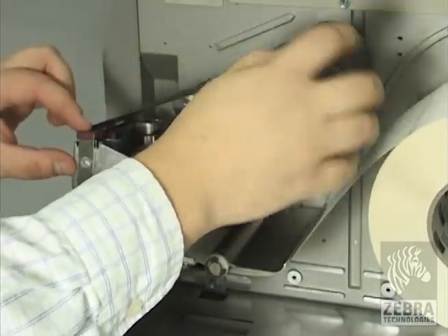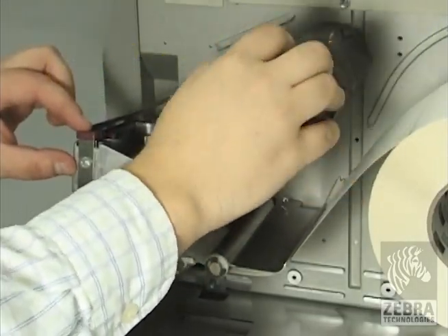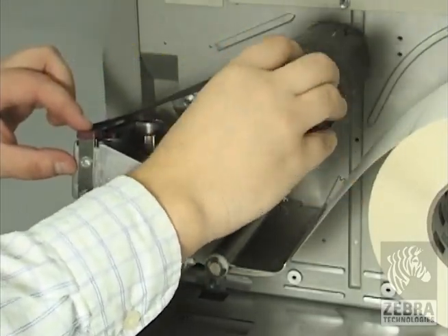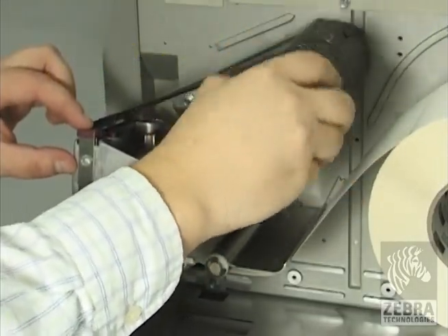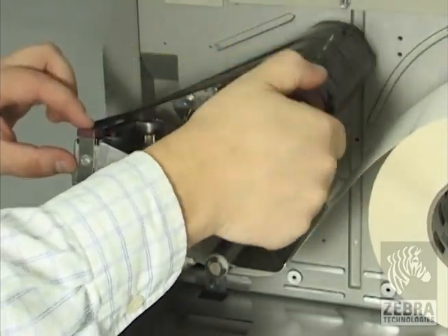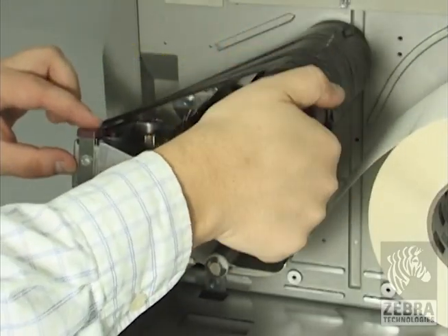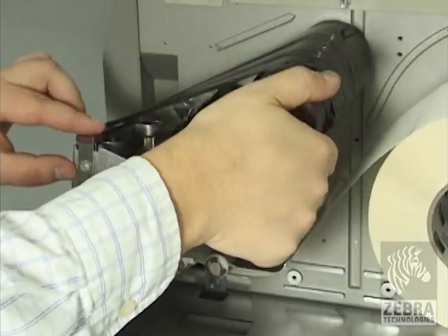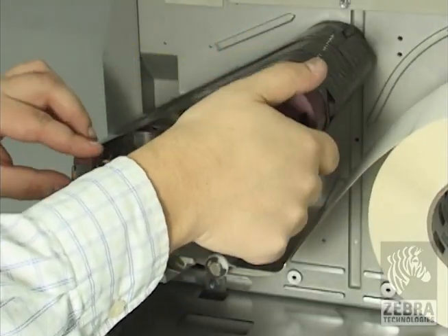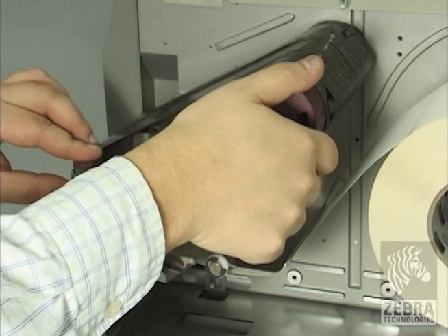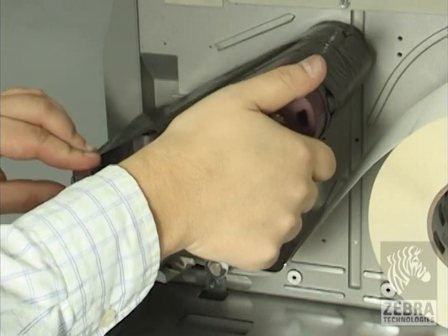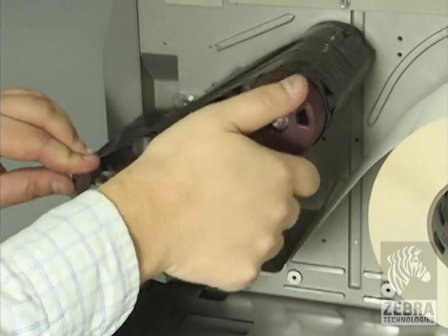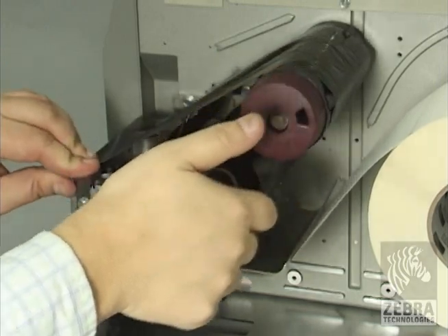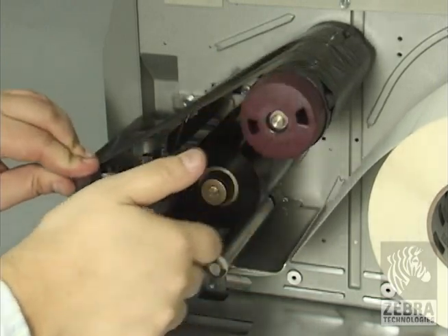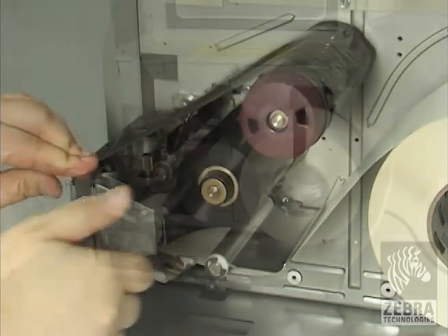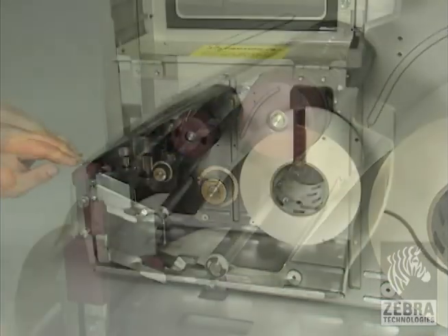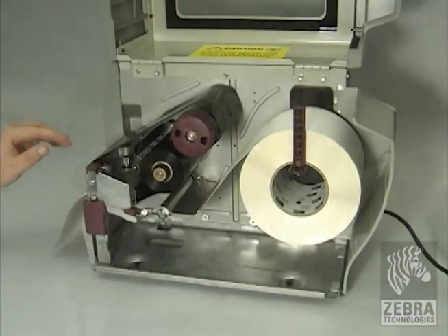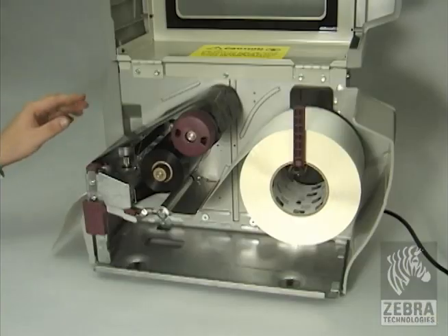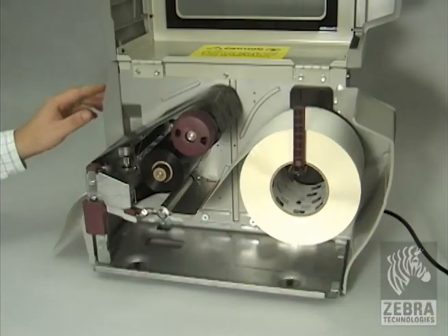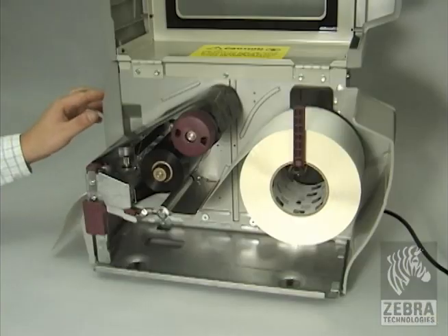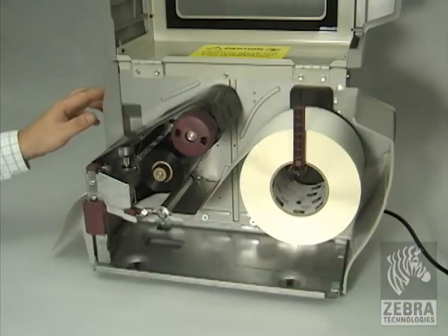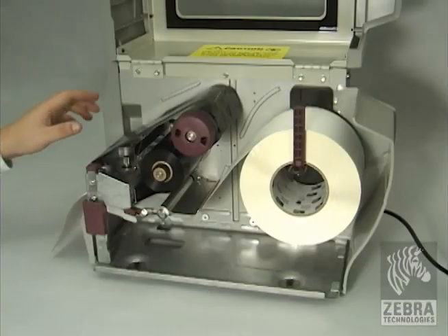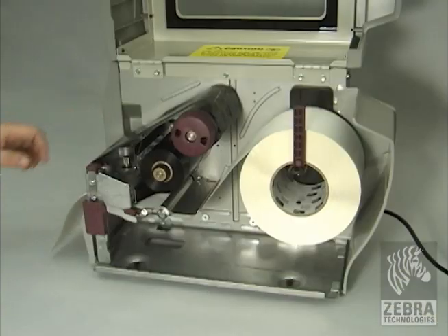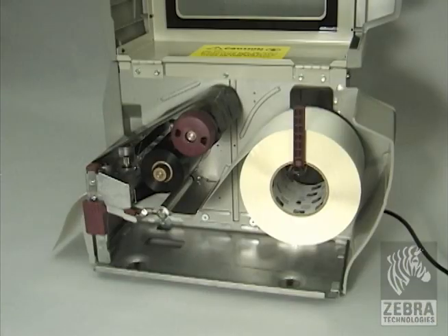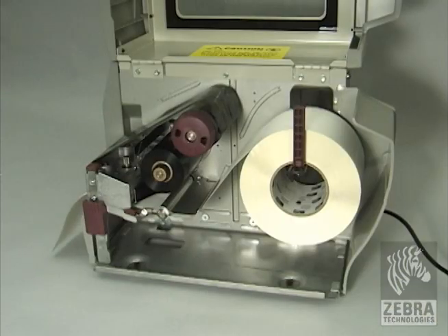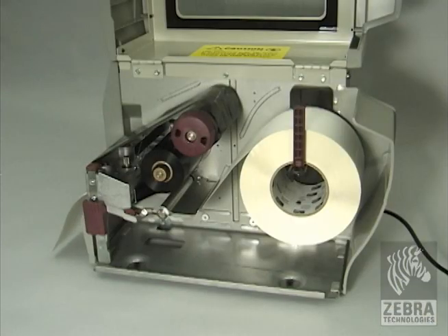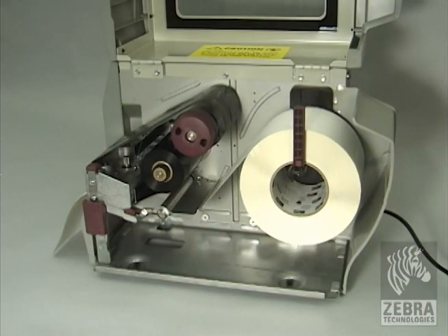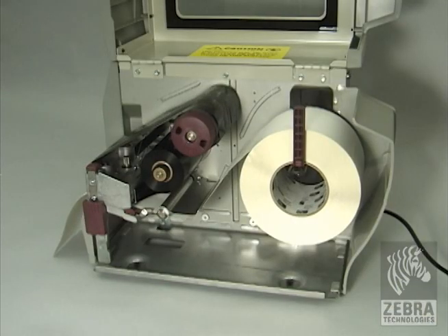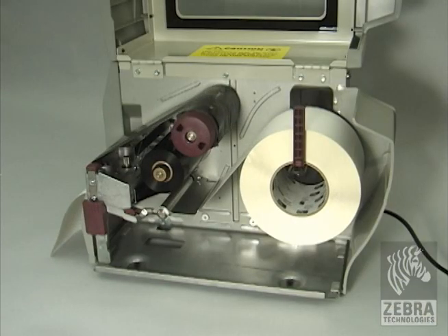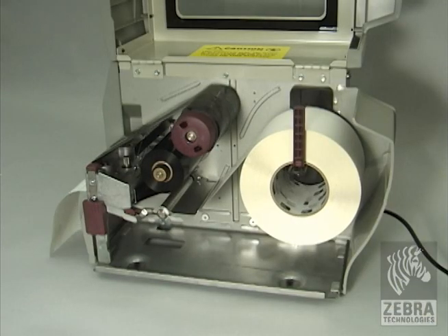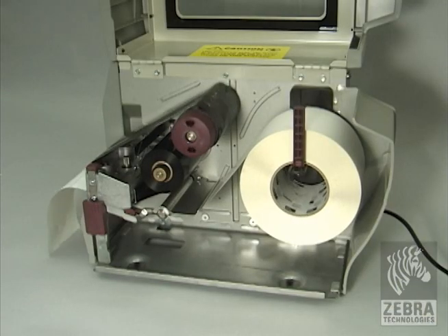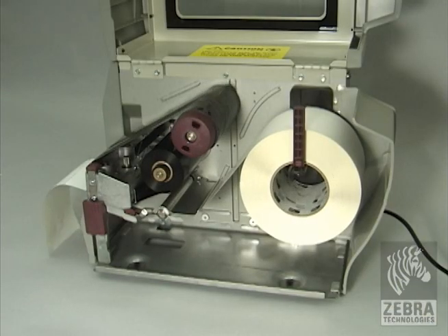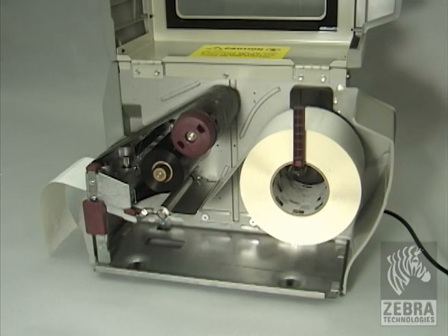Close the printhead assembly. If the printer is paused, press pause to enable printing.